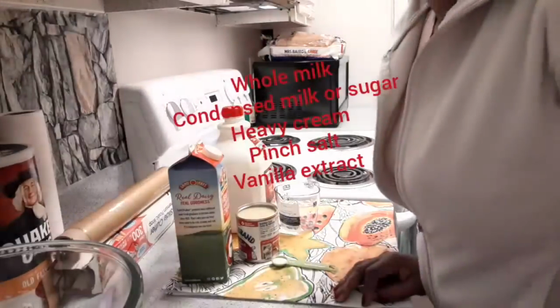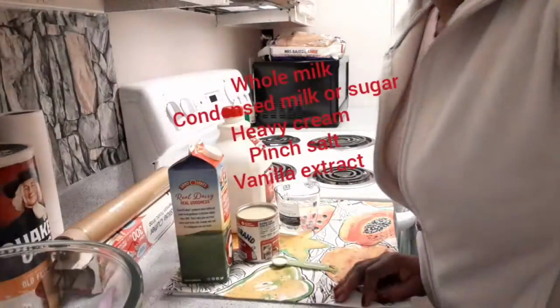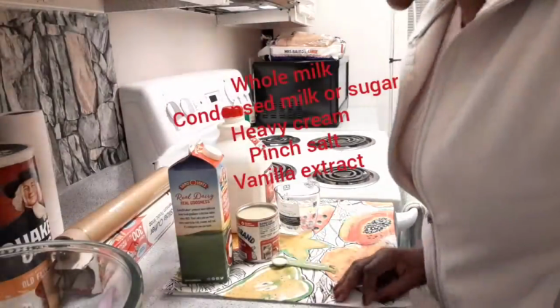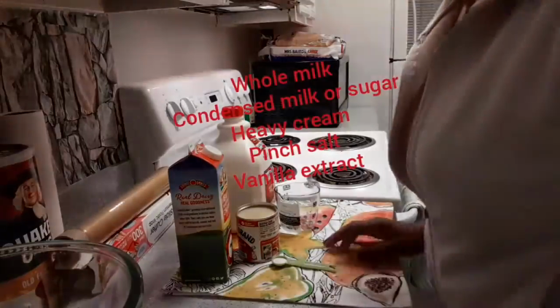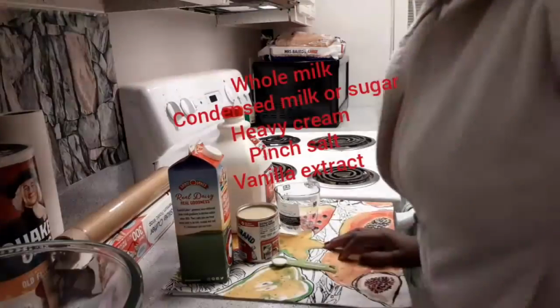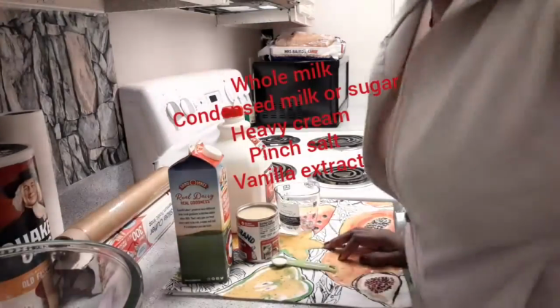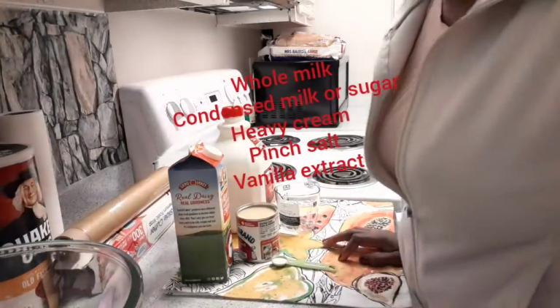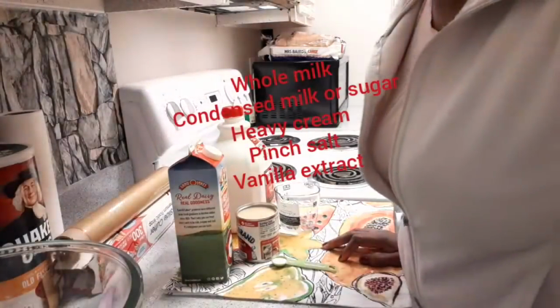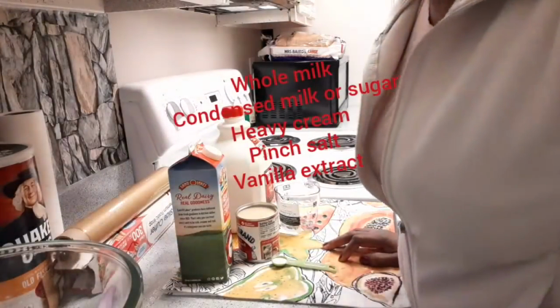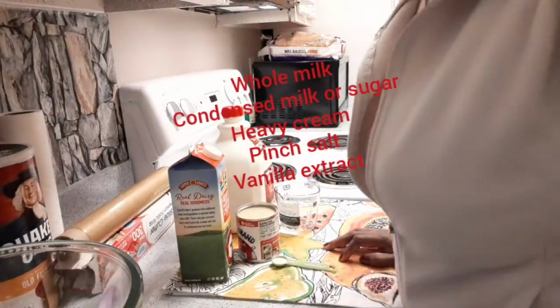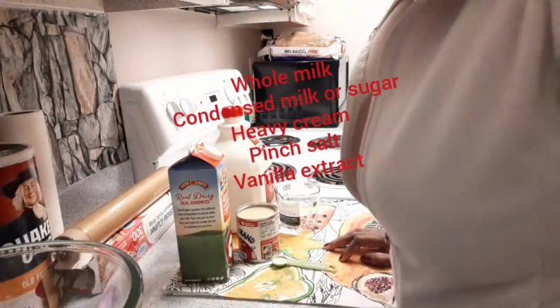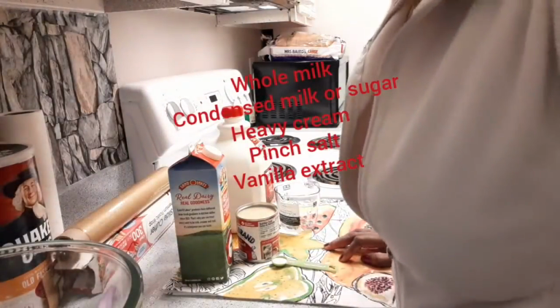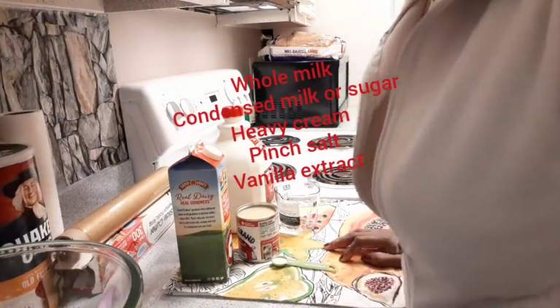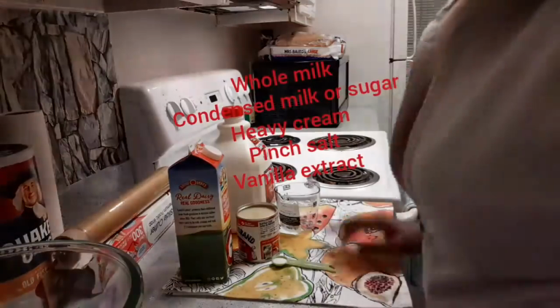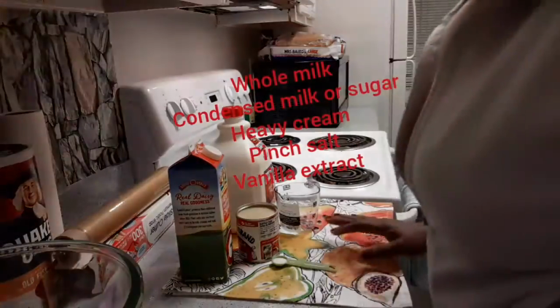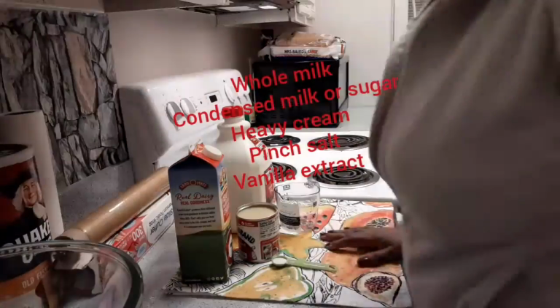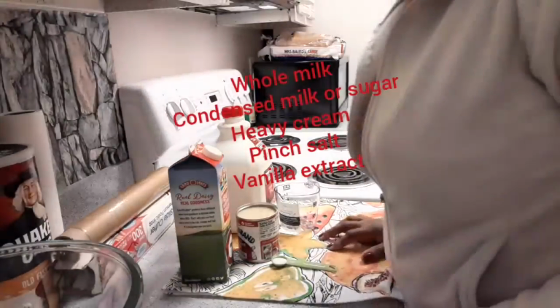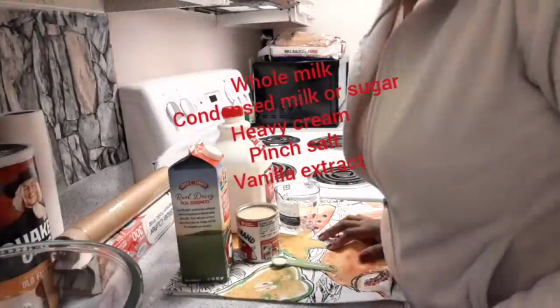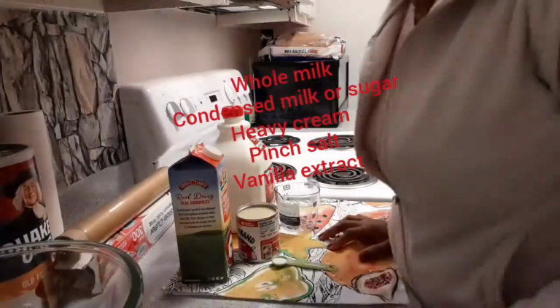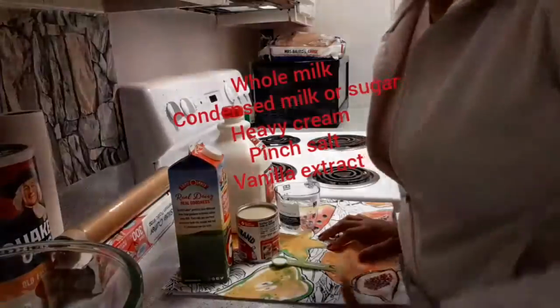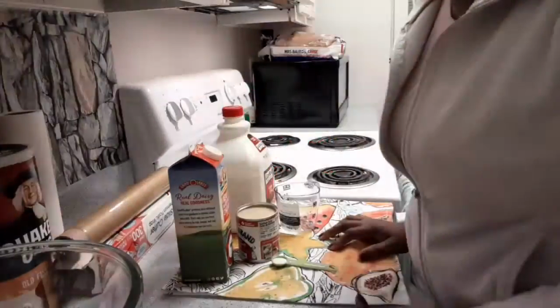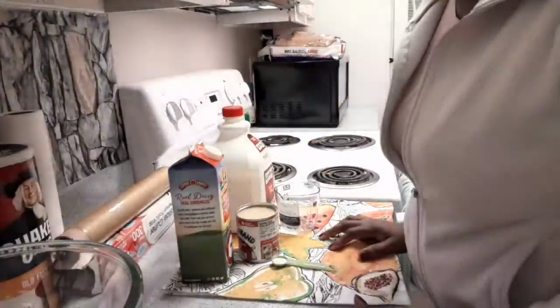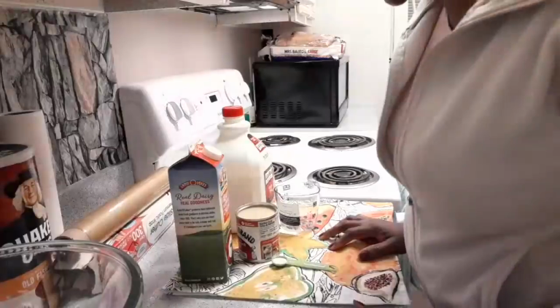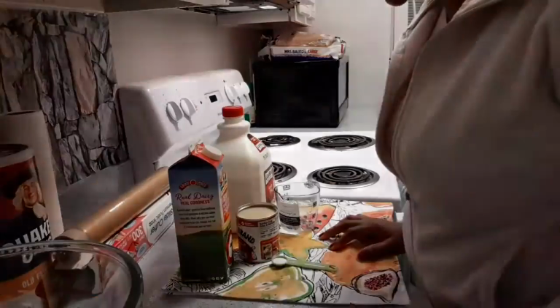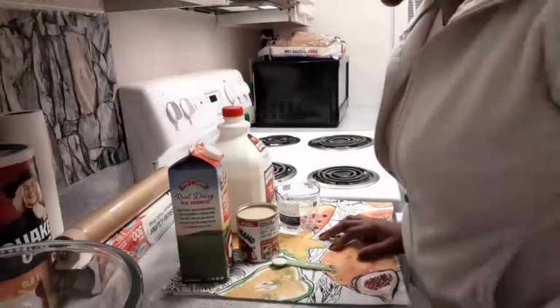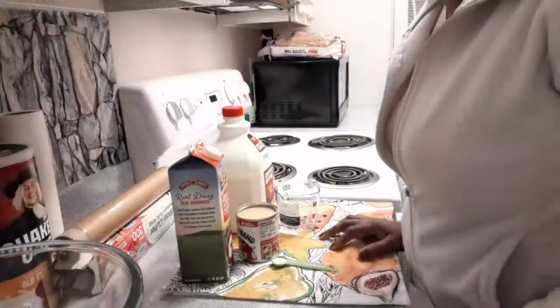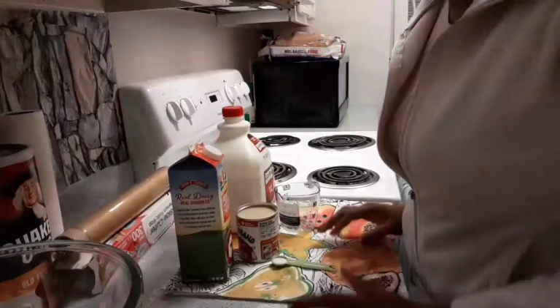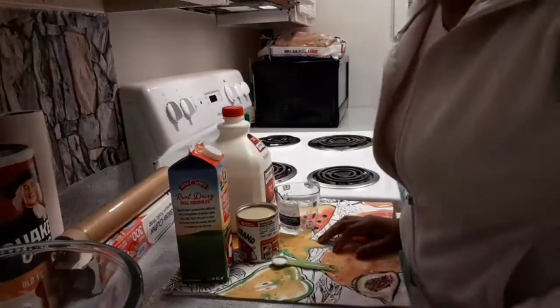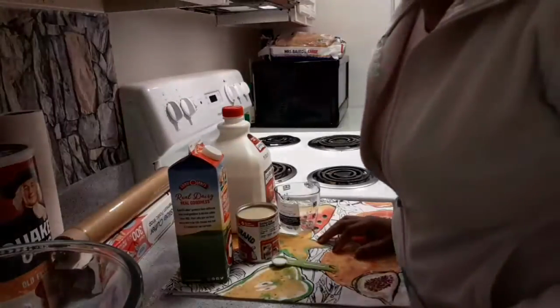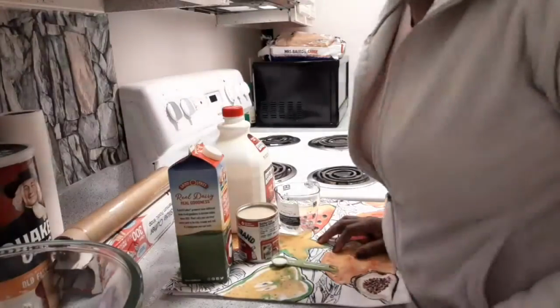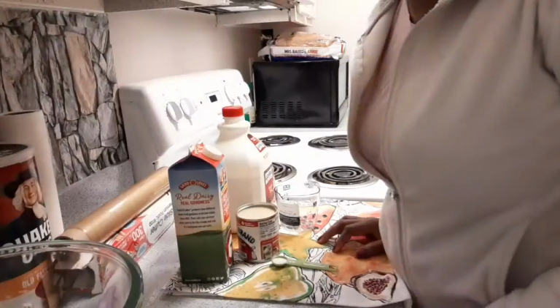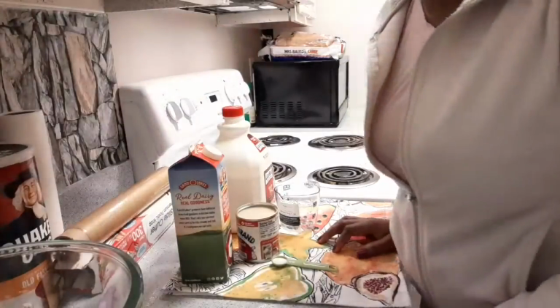Okay hello guys, I'm going to be making simple vanilla ice cream. It's very very late at night over here, but I just have to do this for my kids.